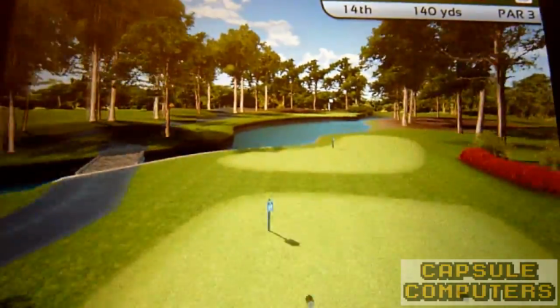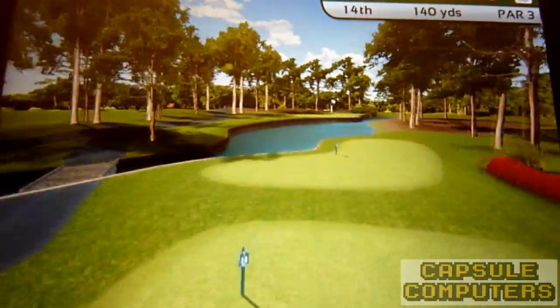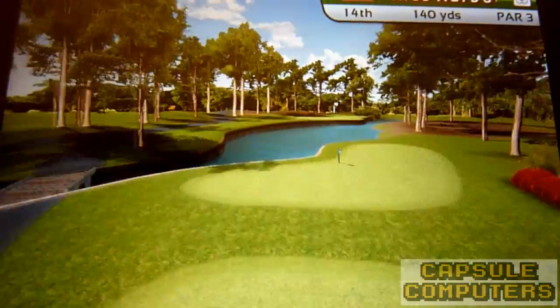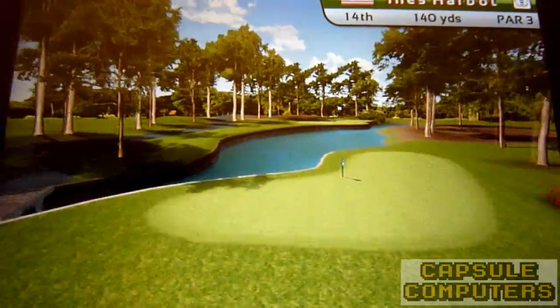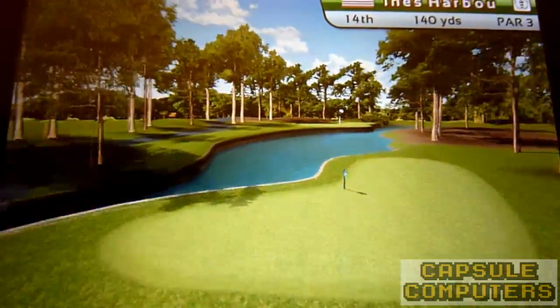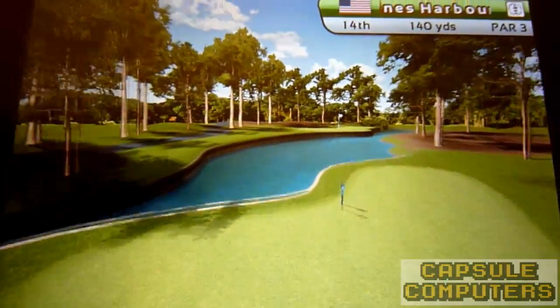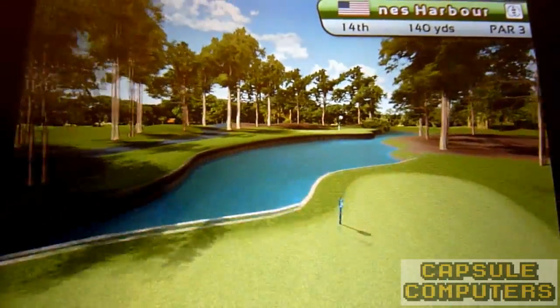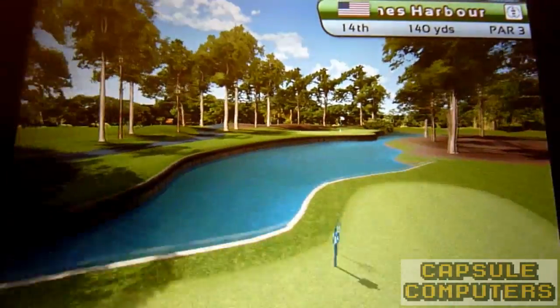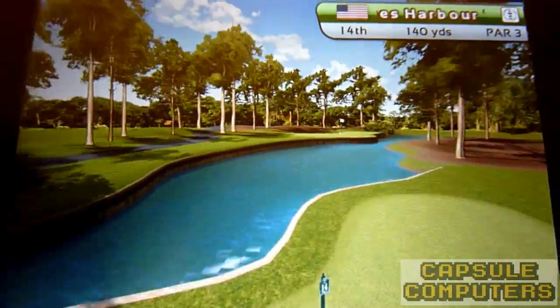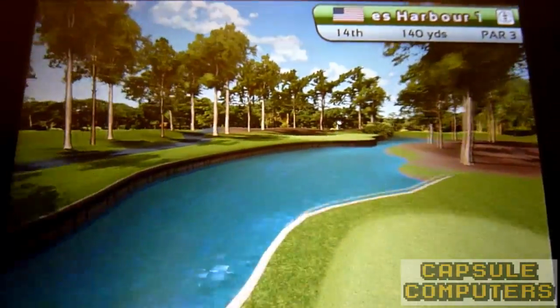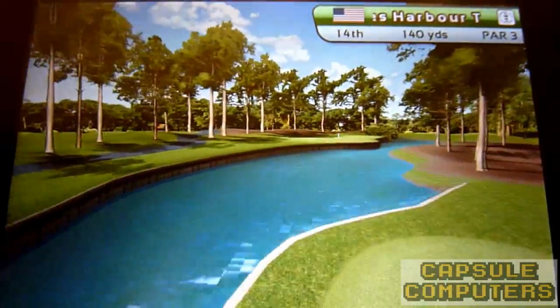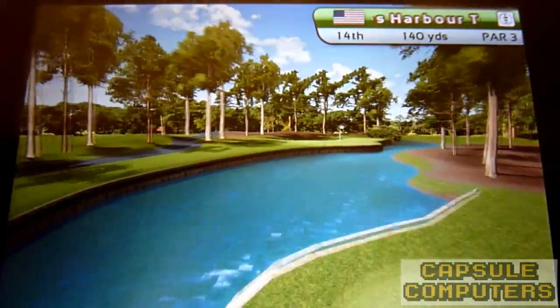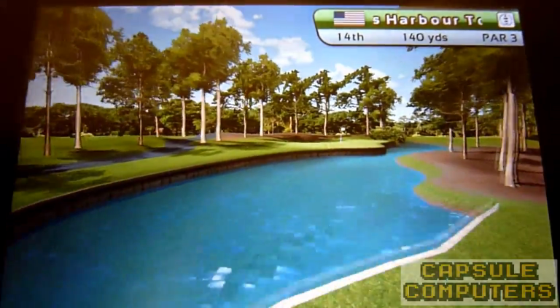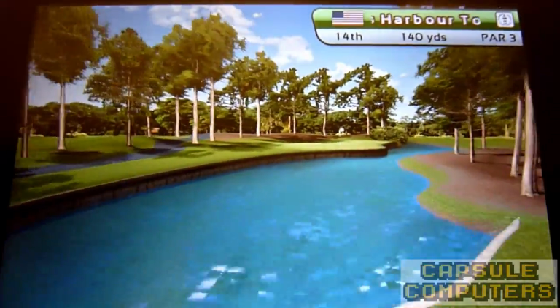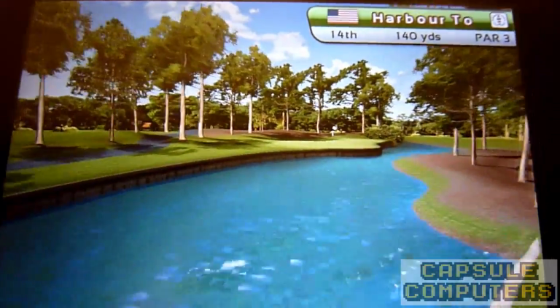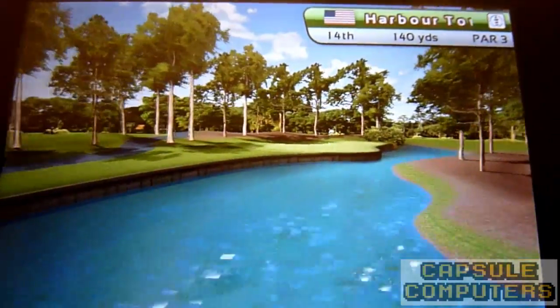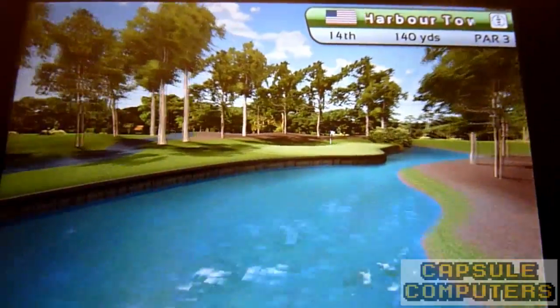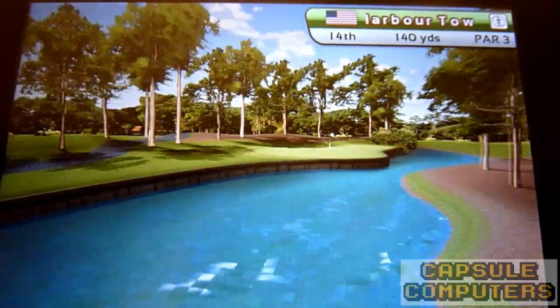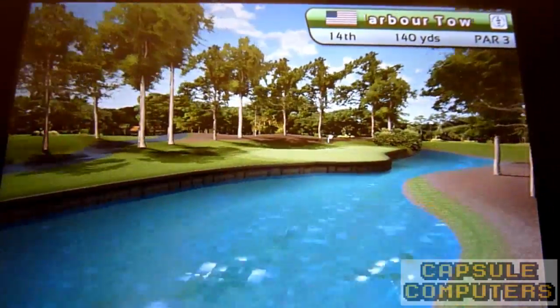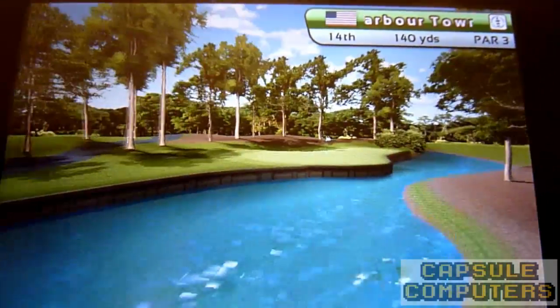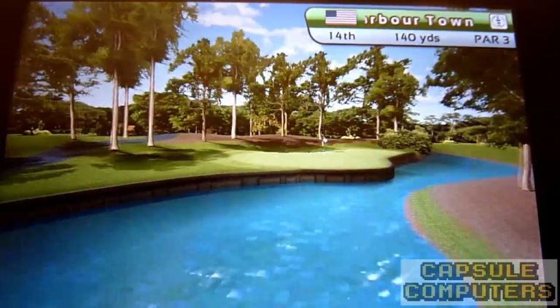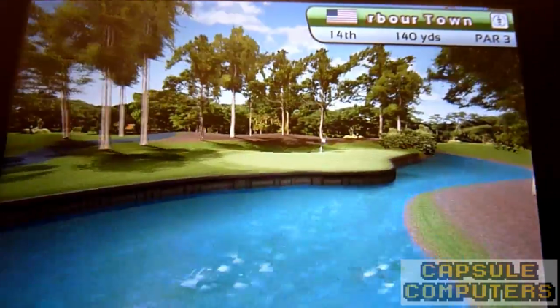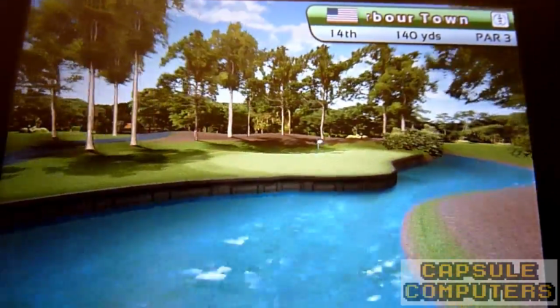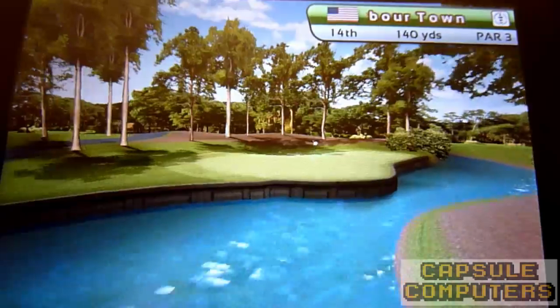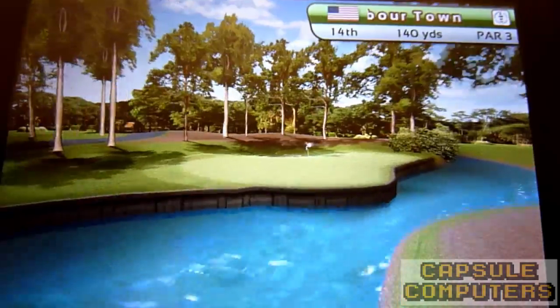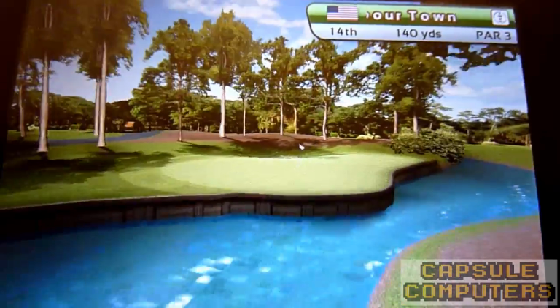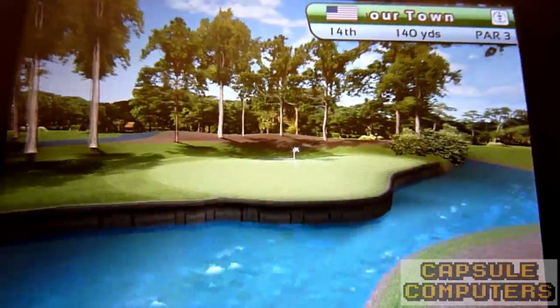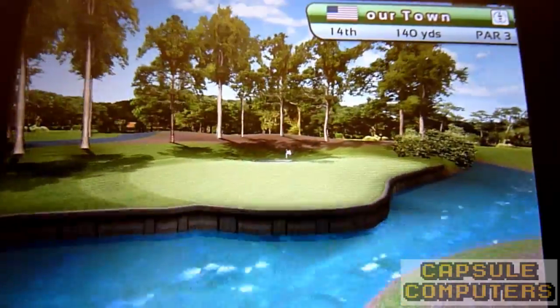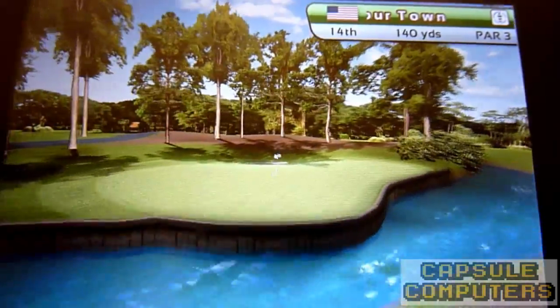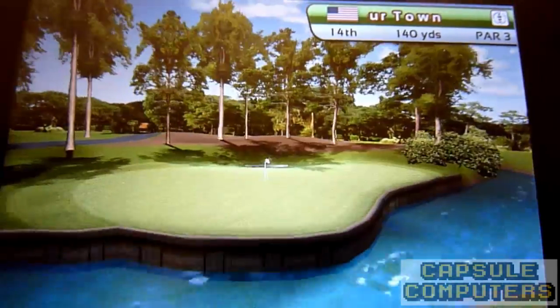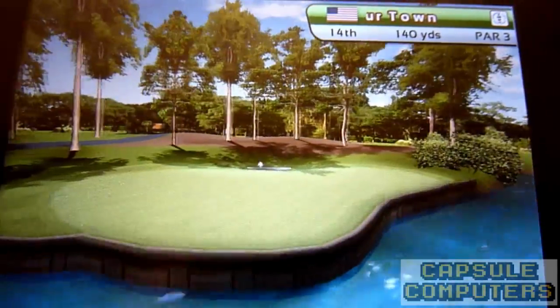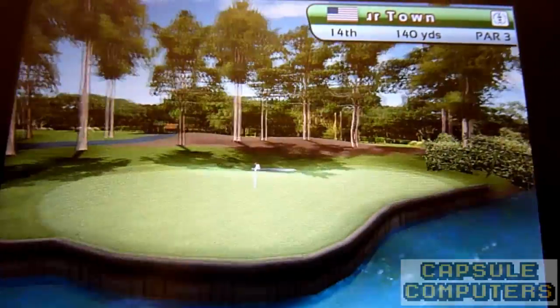G'day everyone. Master Rabbit here from CapsuleComputers.com. Hope you enjoyed our review of Gameloft's Royal Golf 2011.